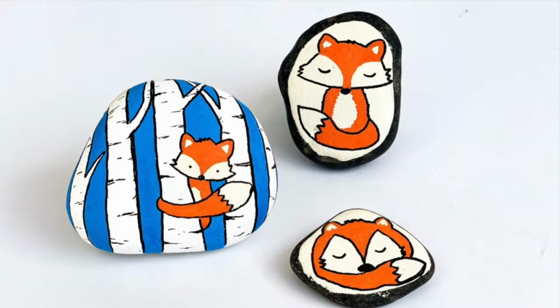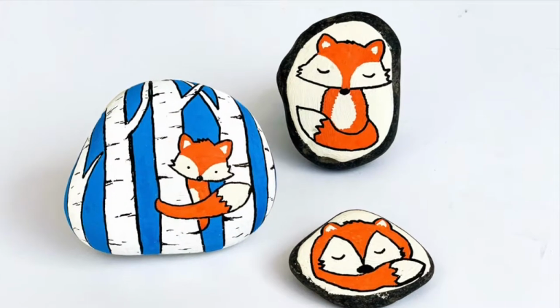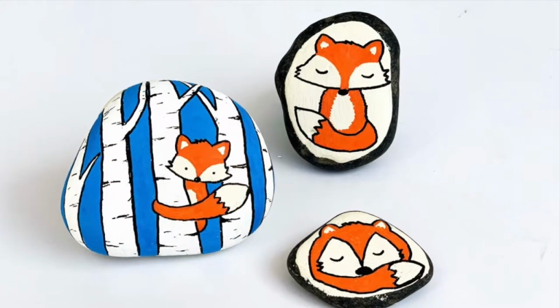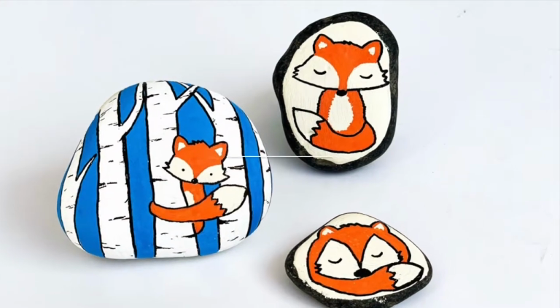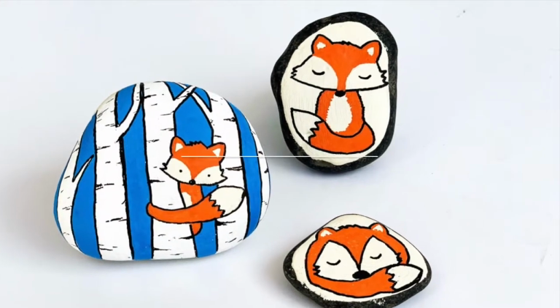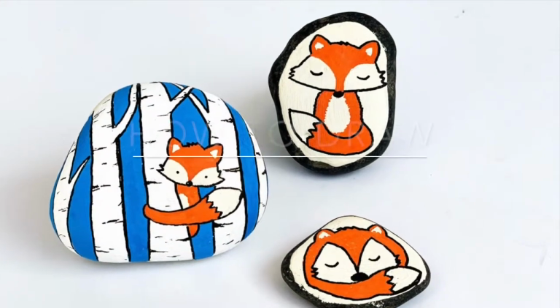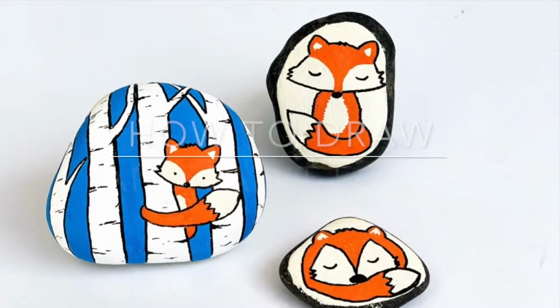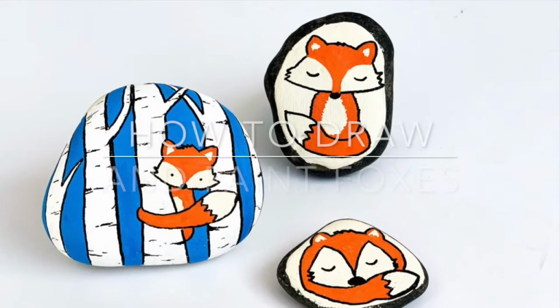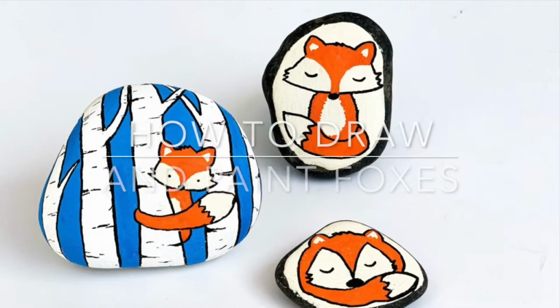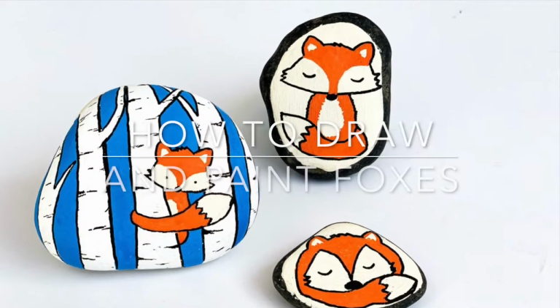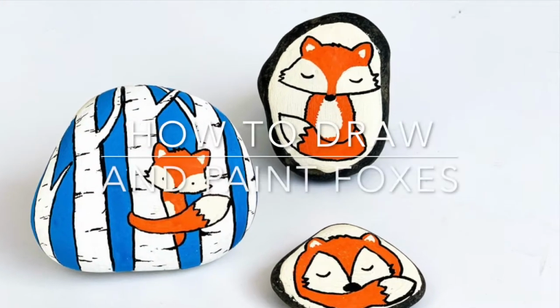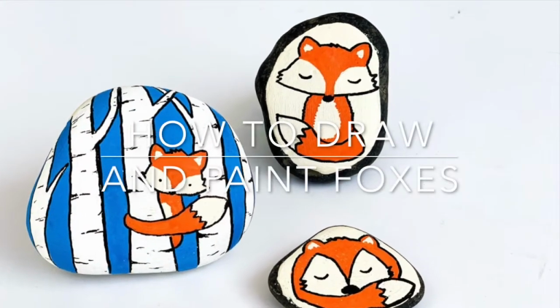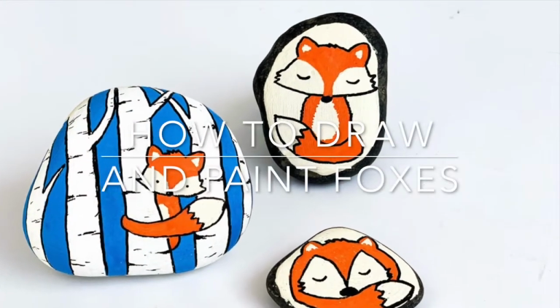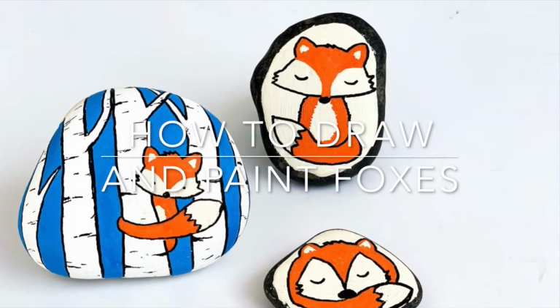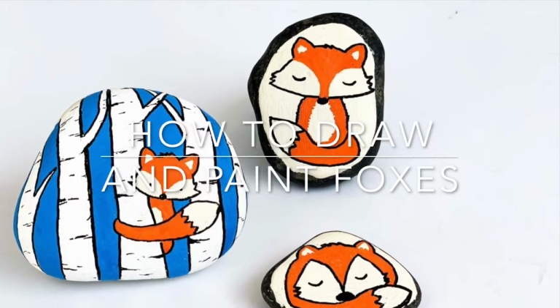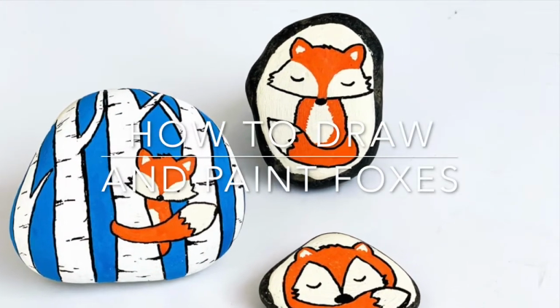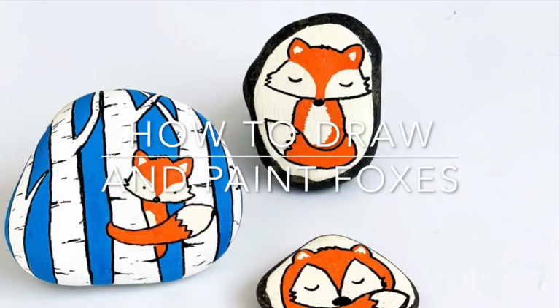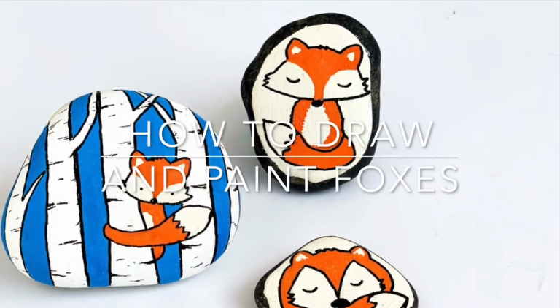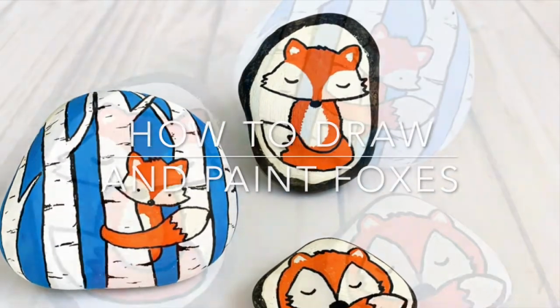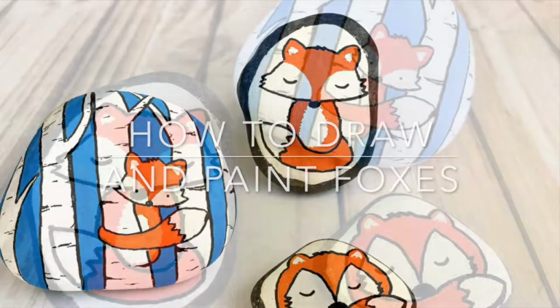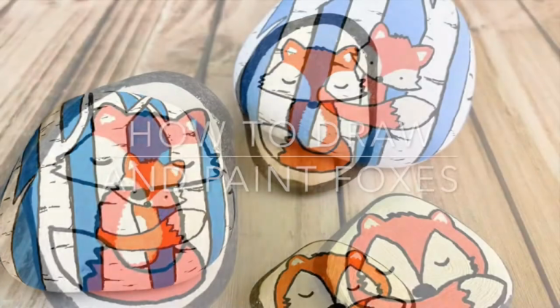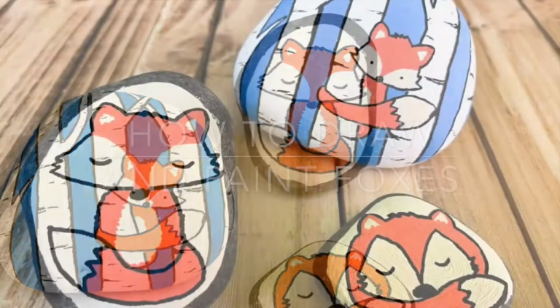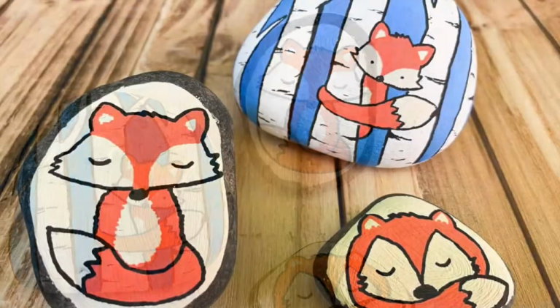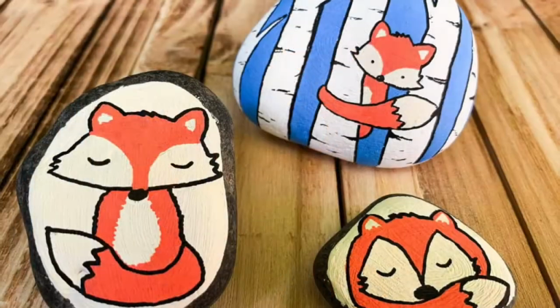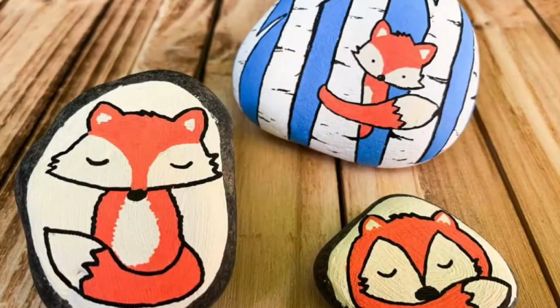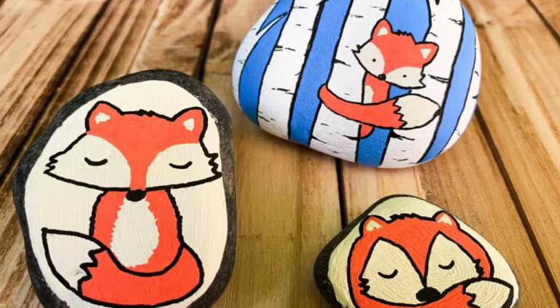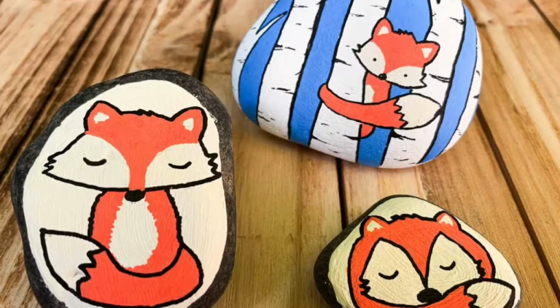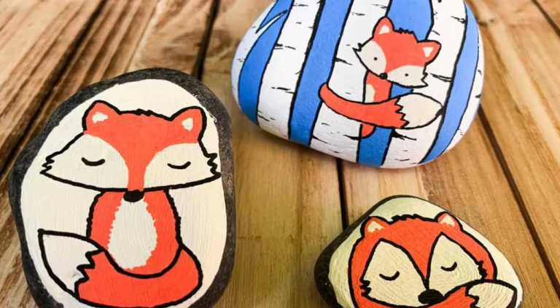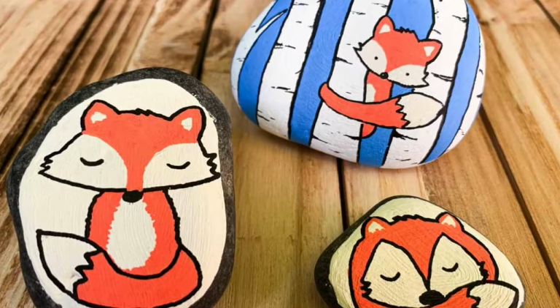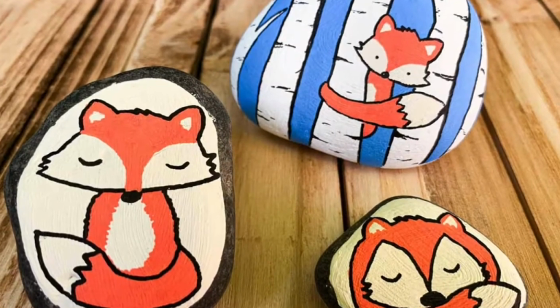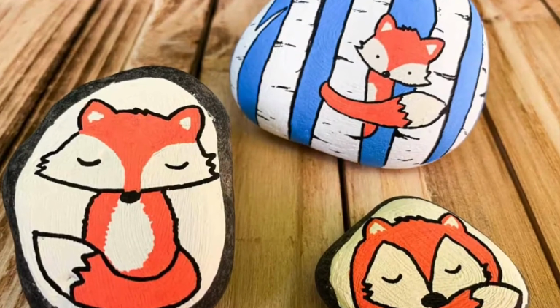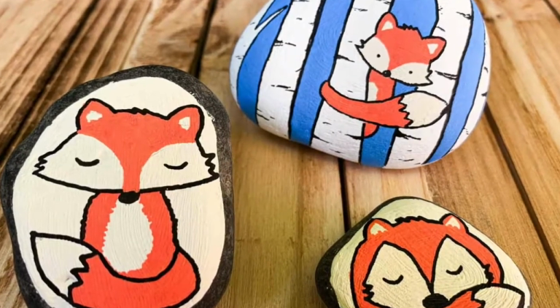Hi there, it's Sarah from Ruffles and Rain Boots, and I'm going to share with you how to draw and paint three different boxes.